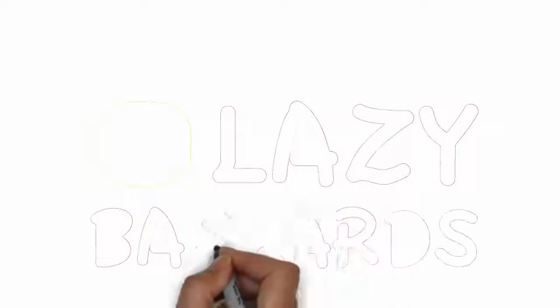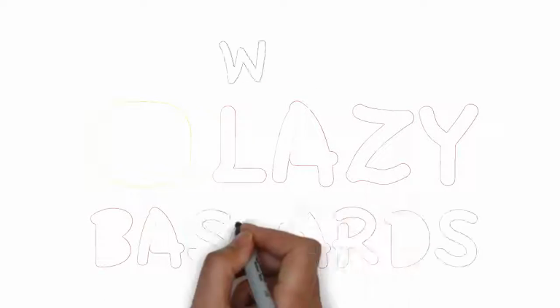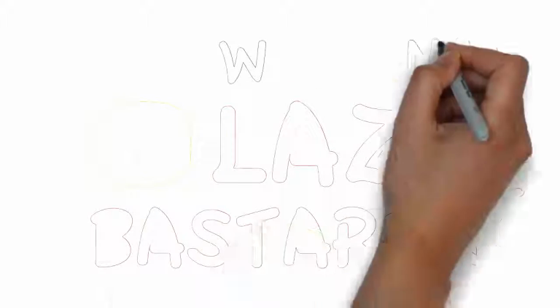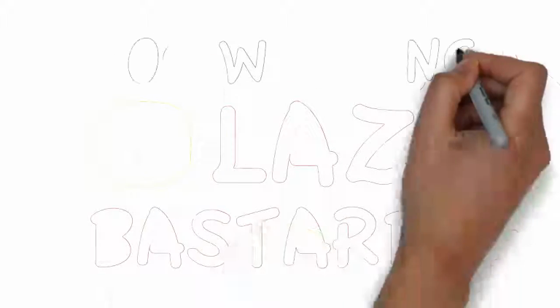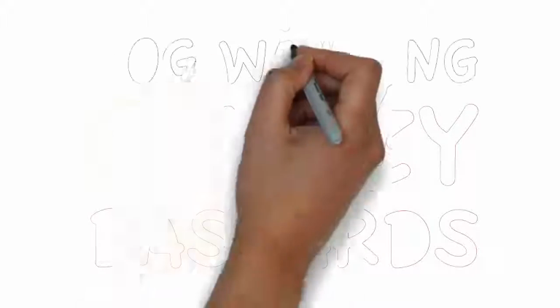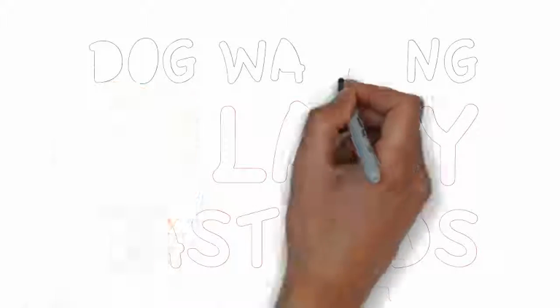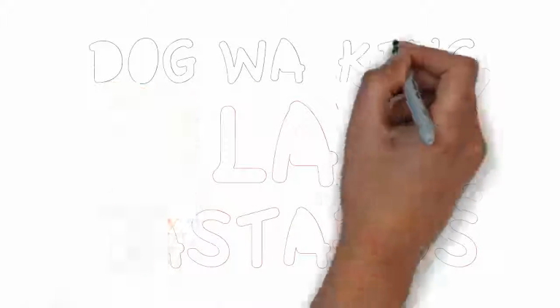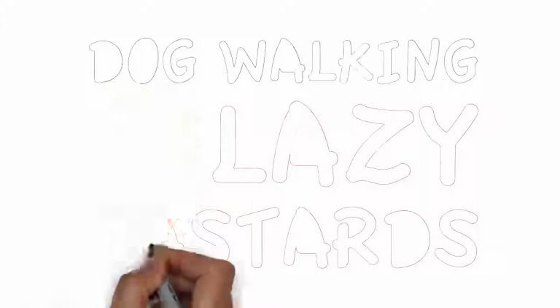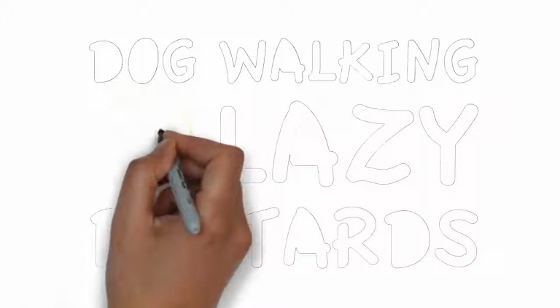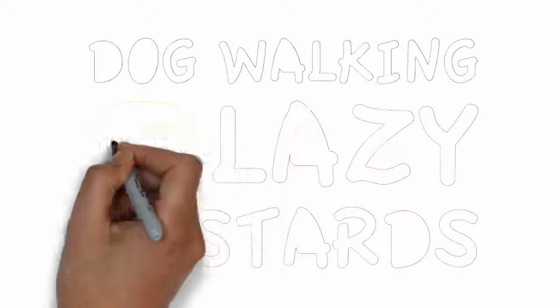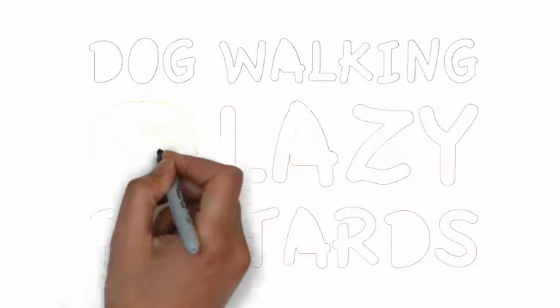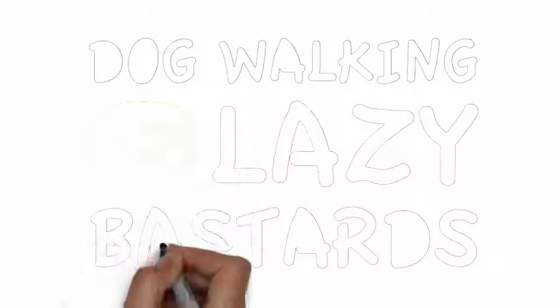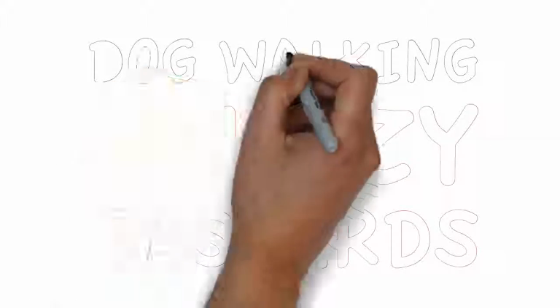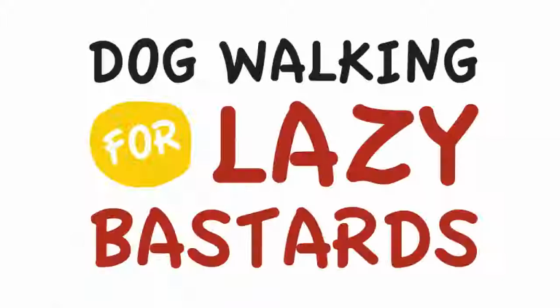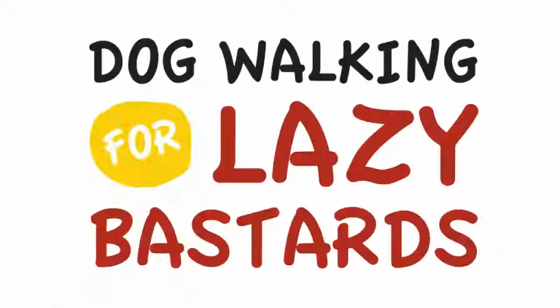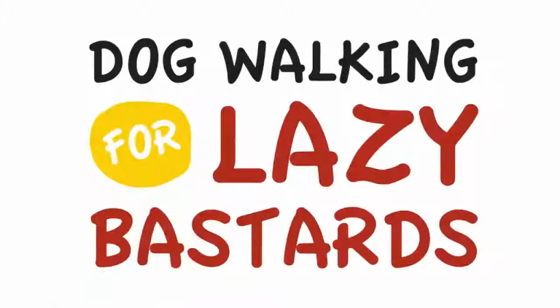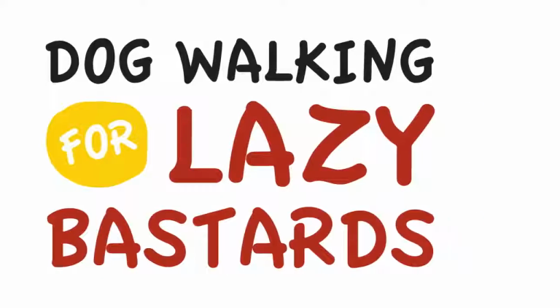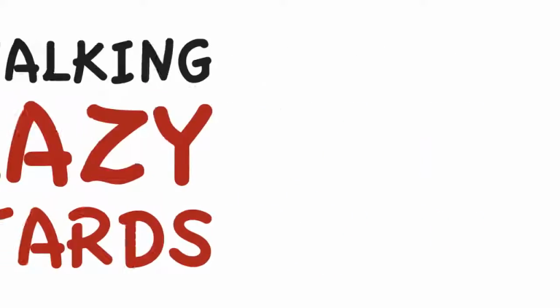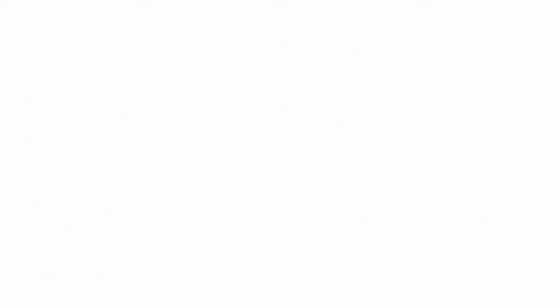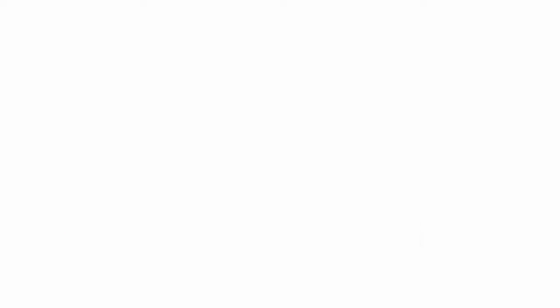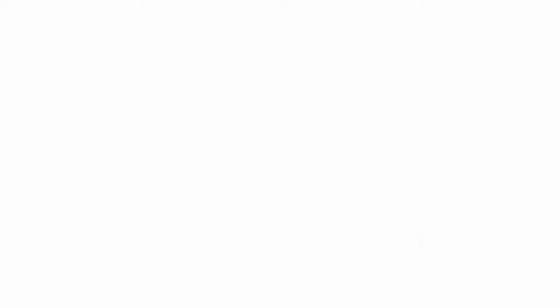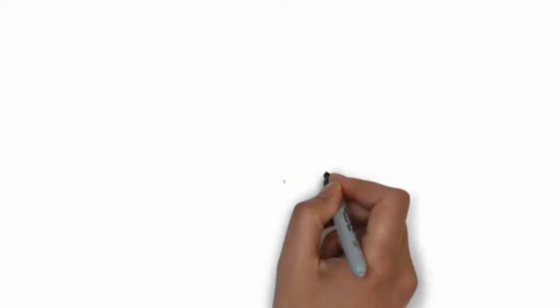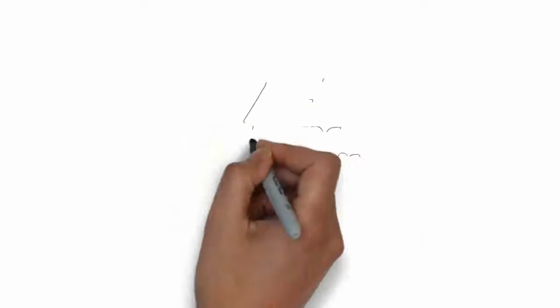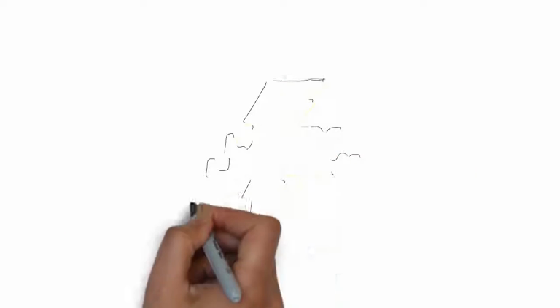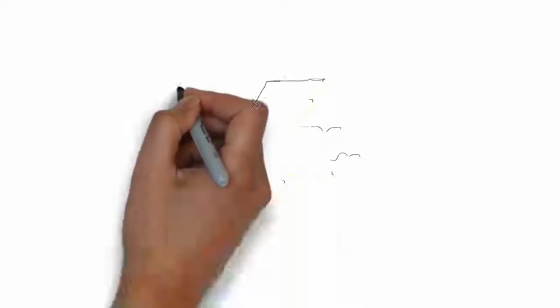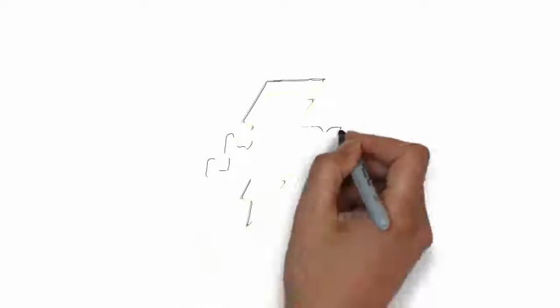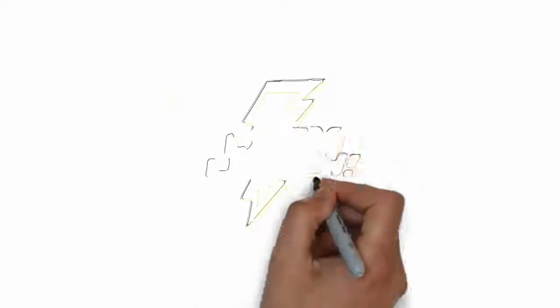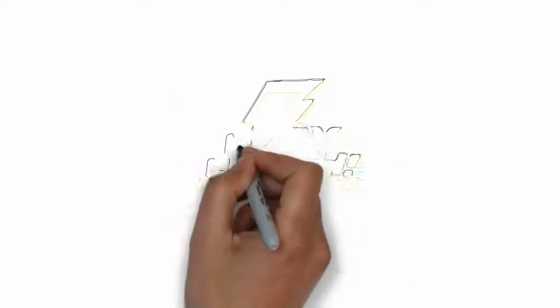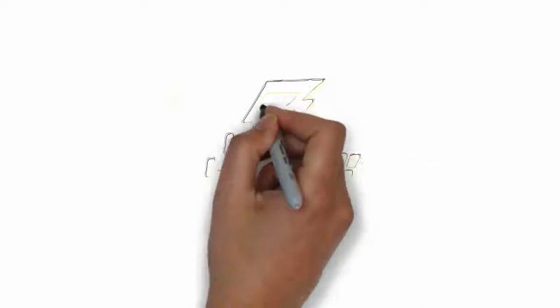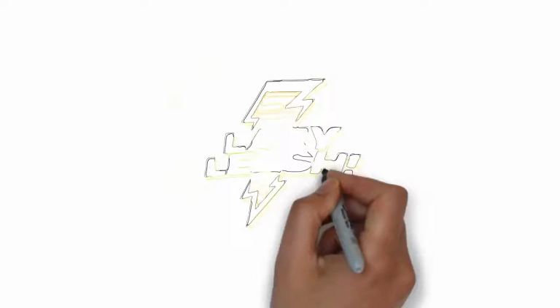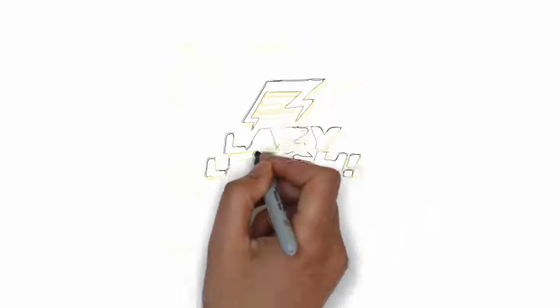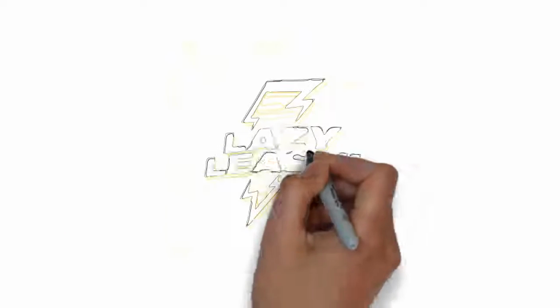A quick guide to dog walking for lazy bastards, sponsored by Lazy Leash.